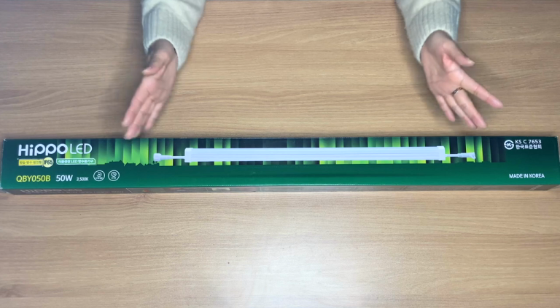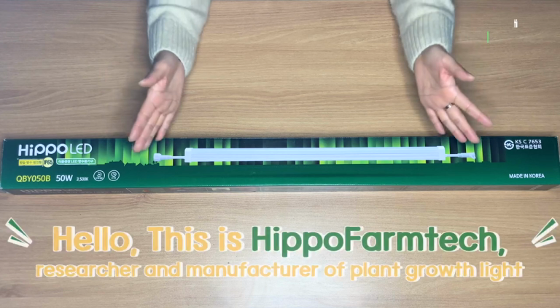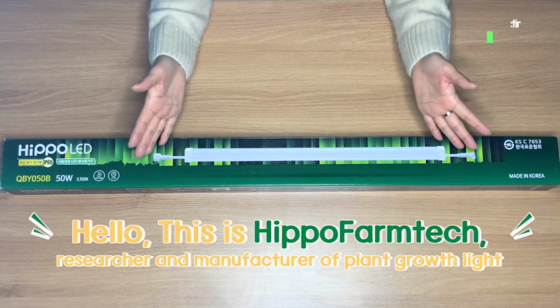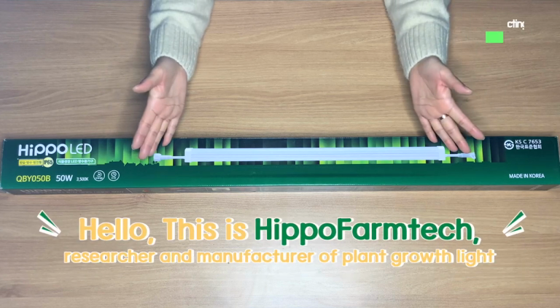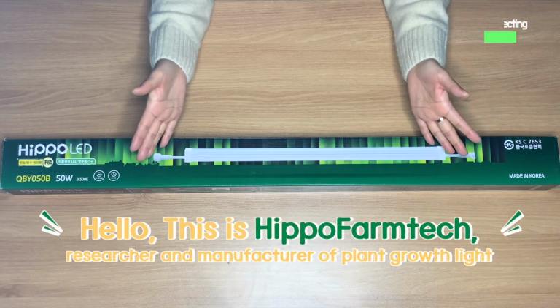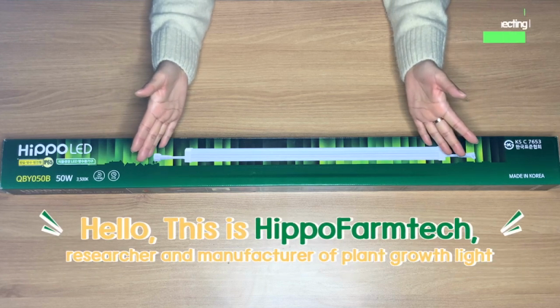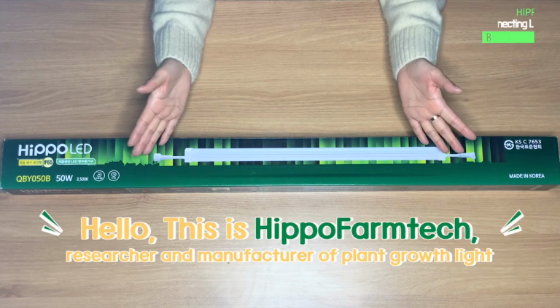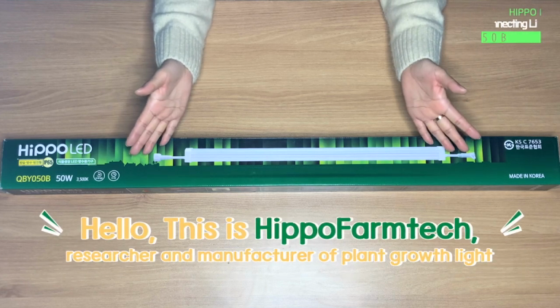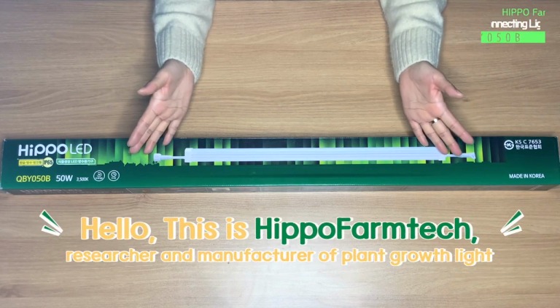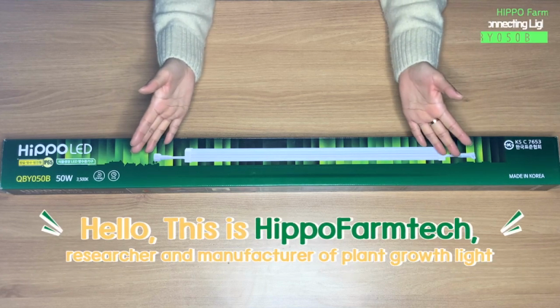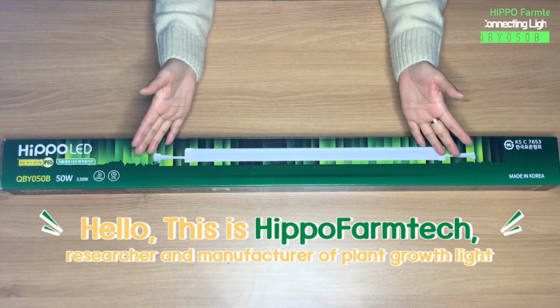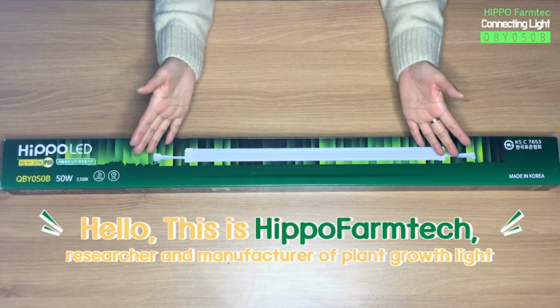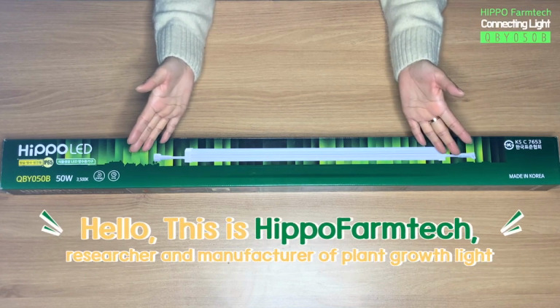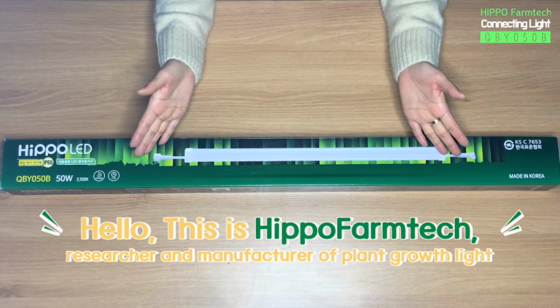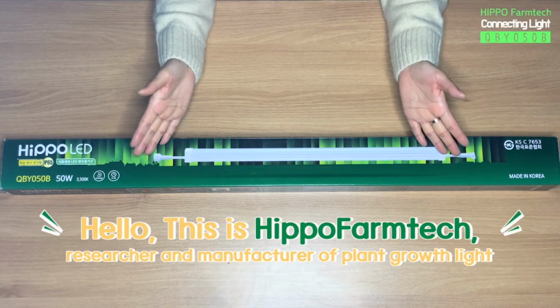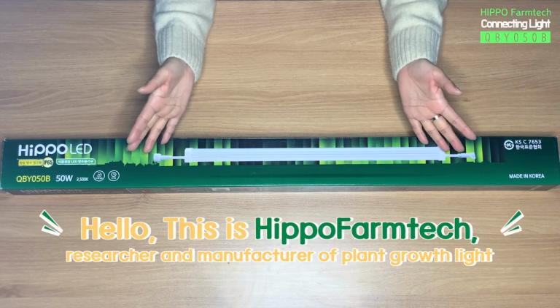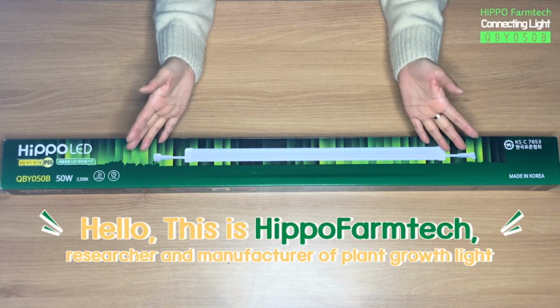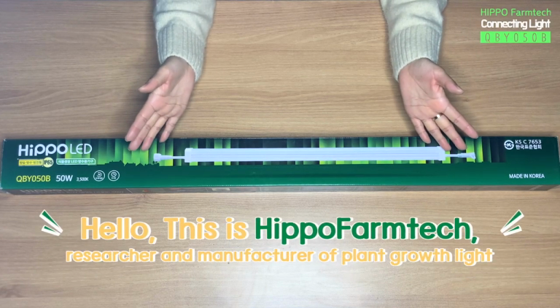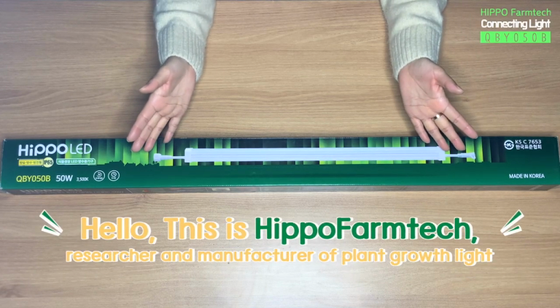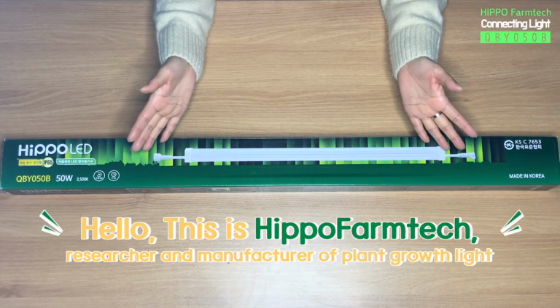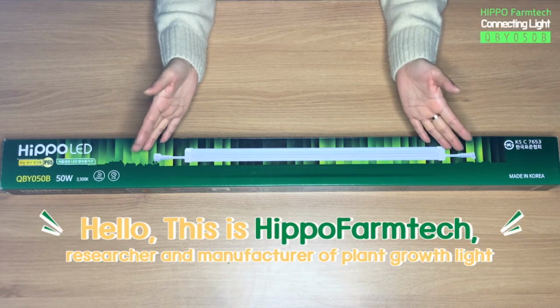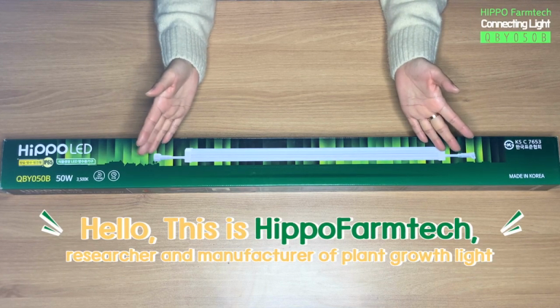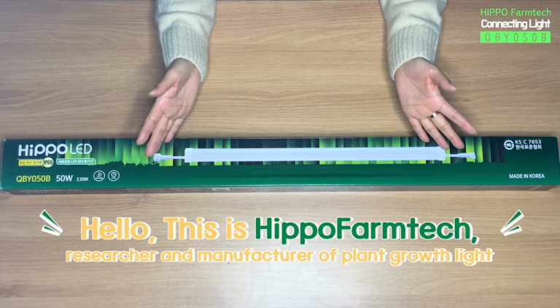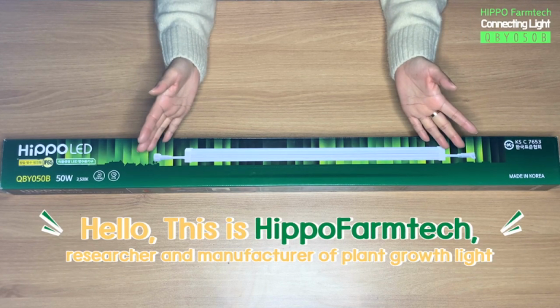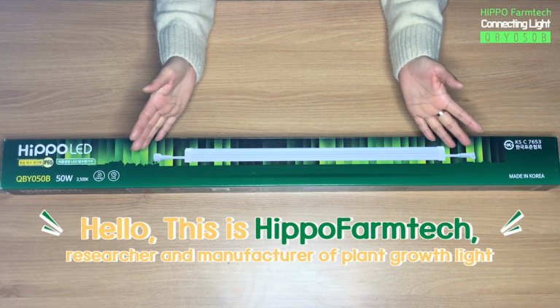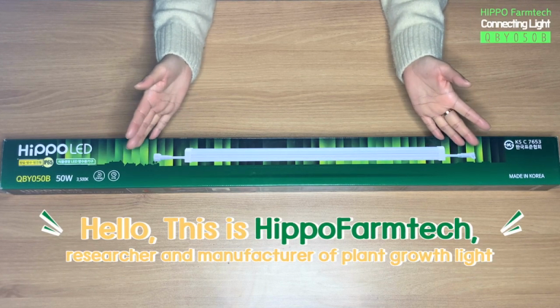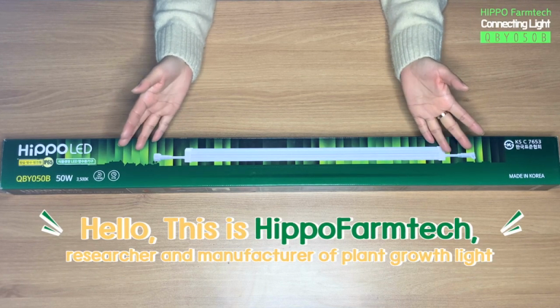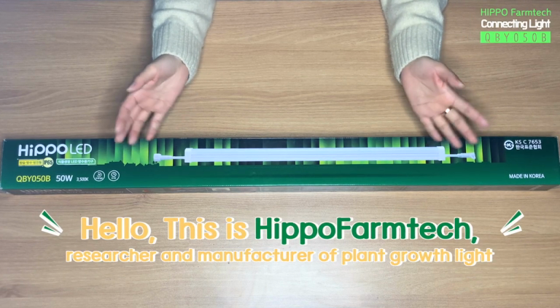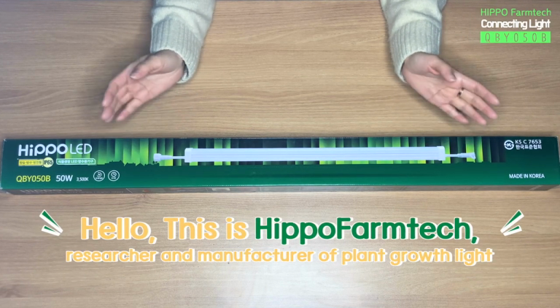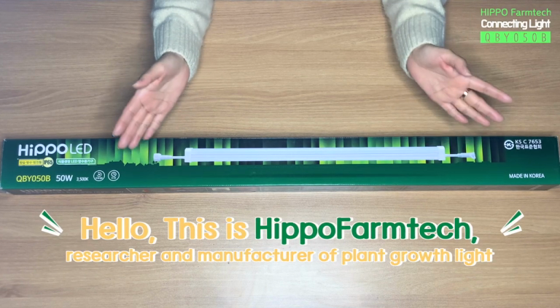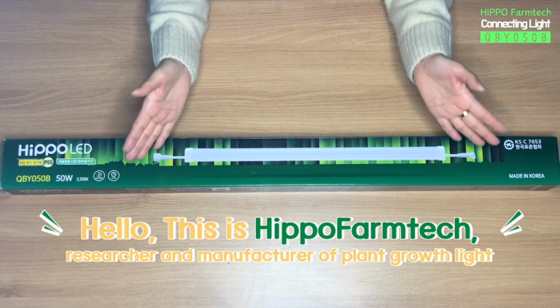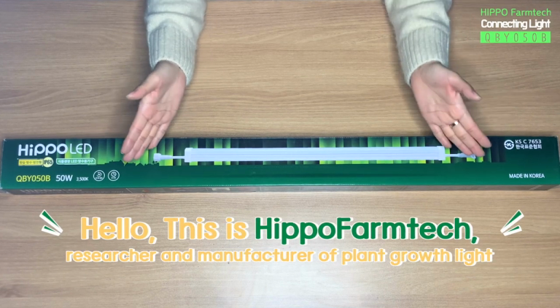Hello, this is Hippo Farm Tech, researcher and manufacturer of plant growth light.